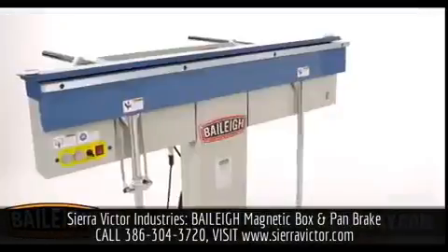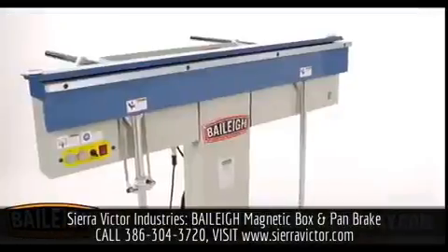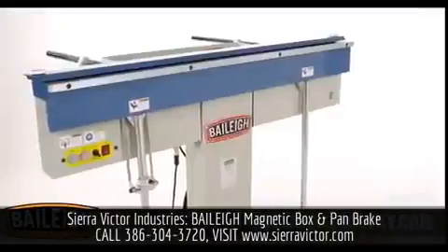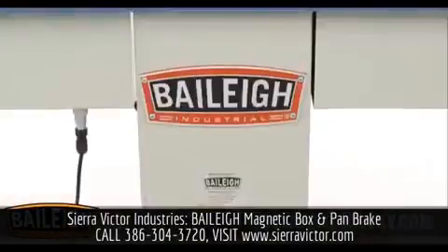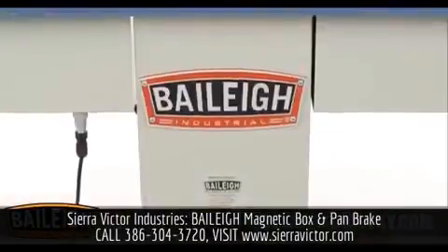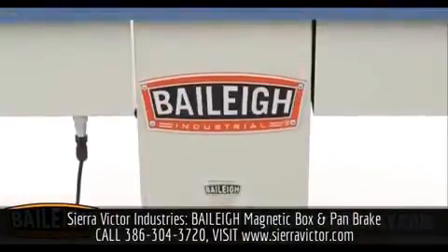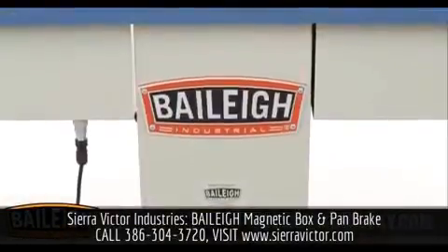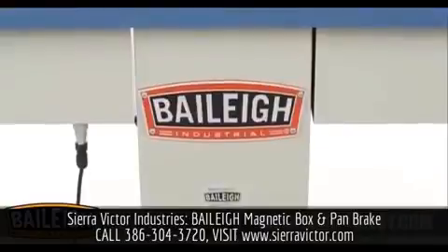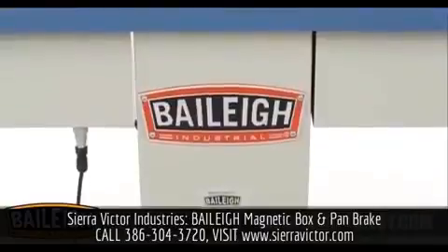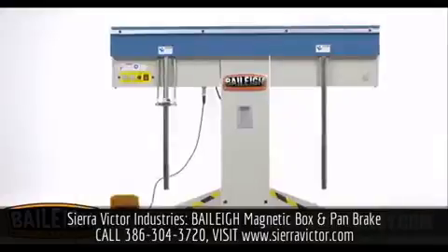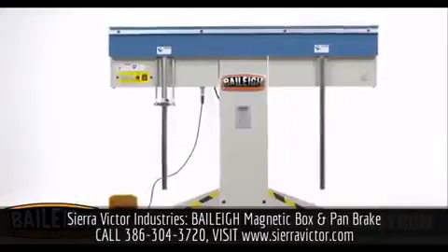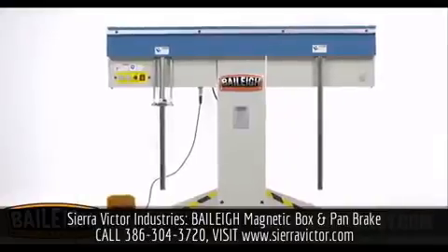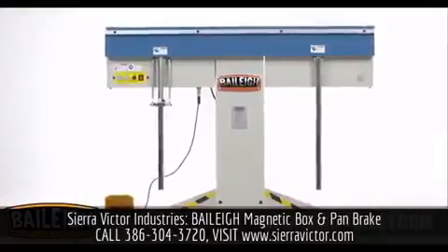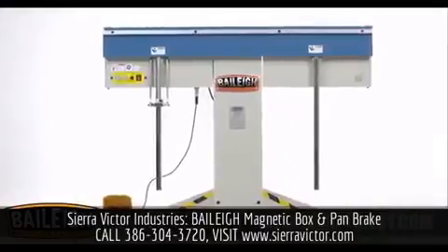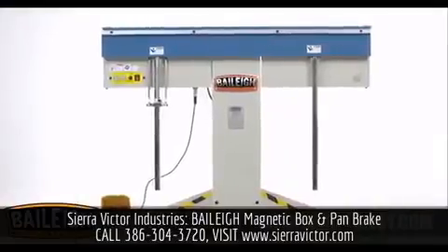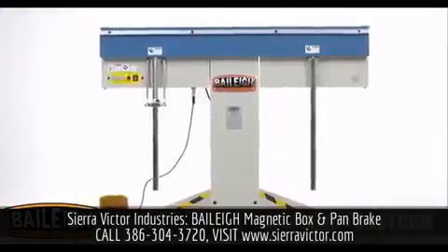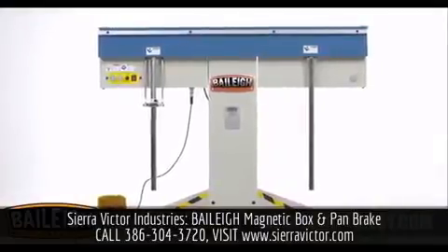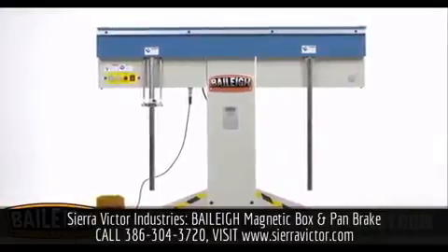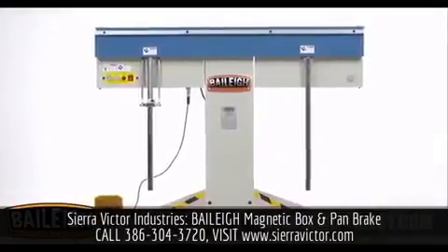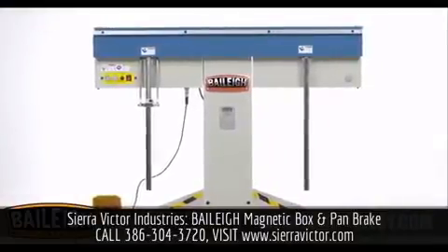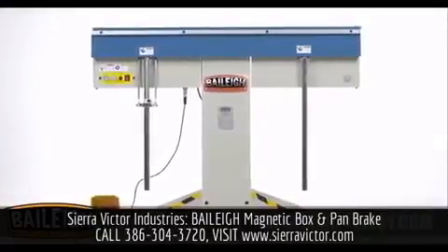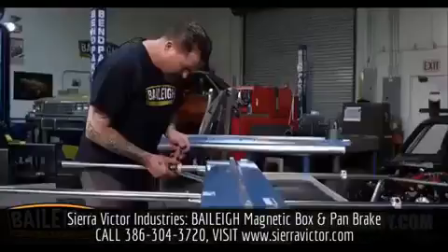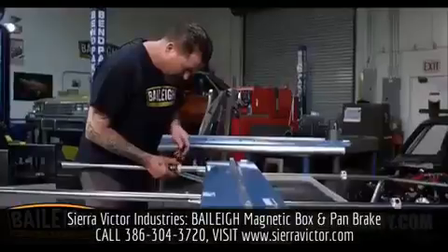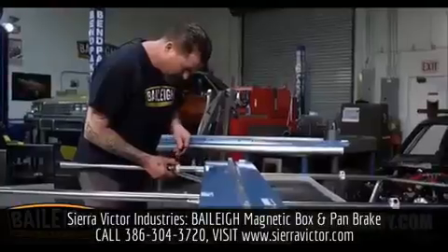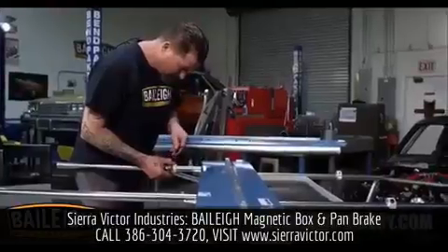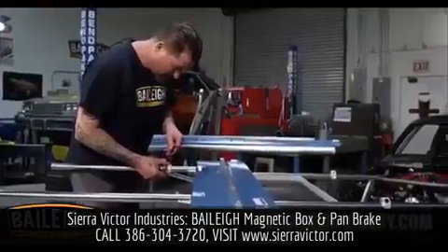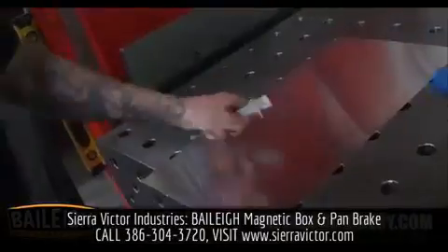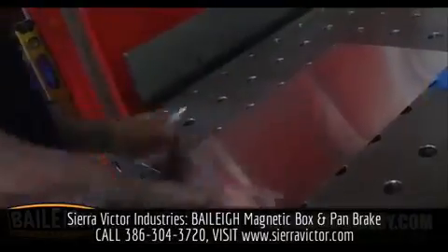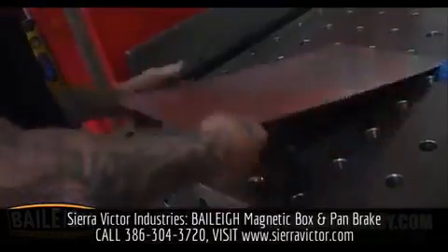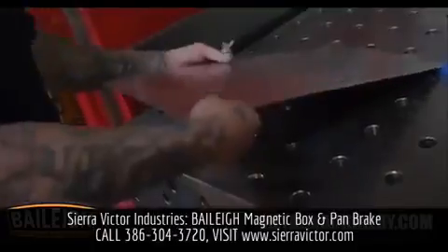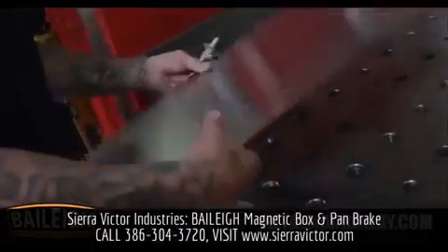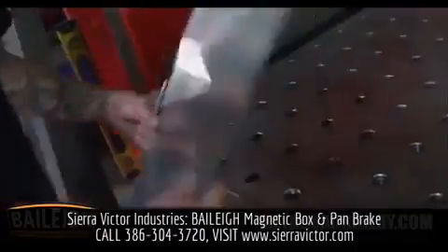Introducing Bayley Industrials Magnetic Brake — the machine that changed everything in manufacturing and fabrication.